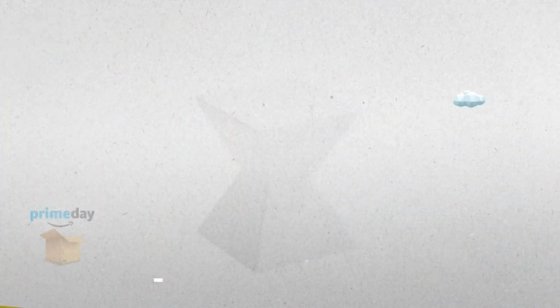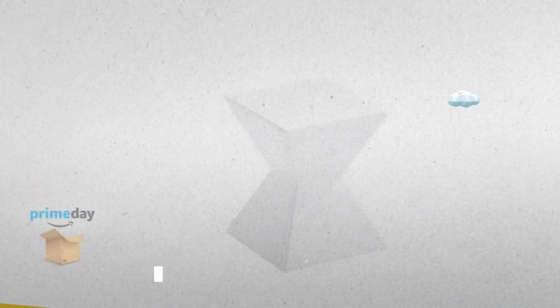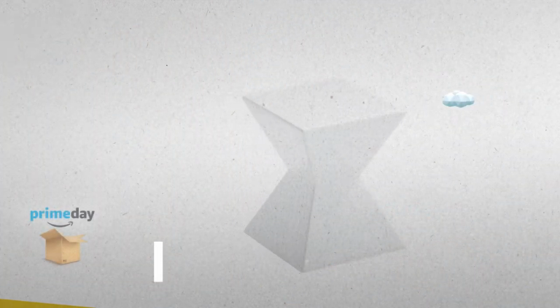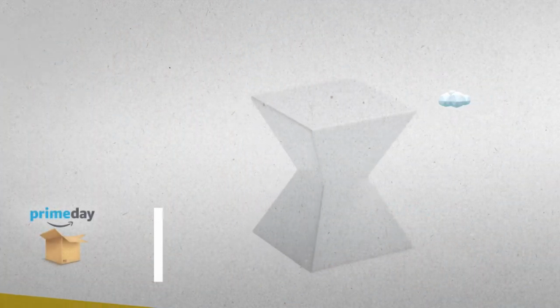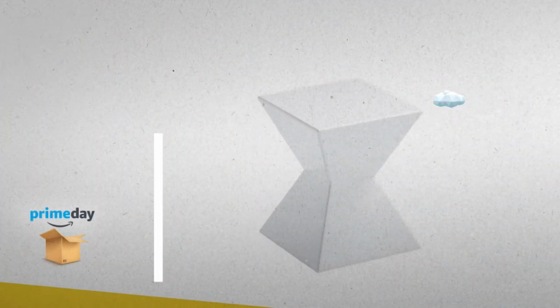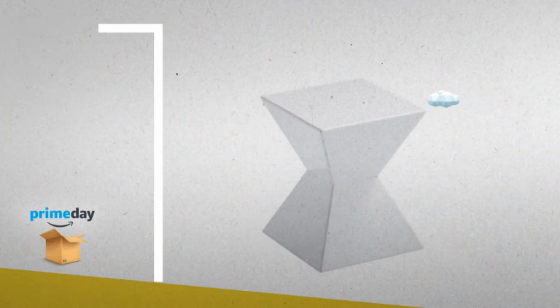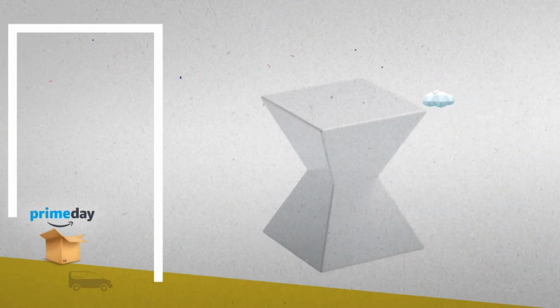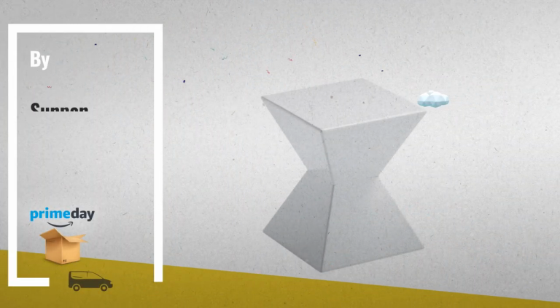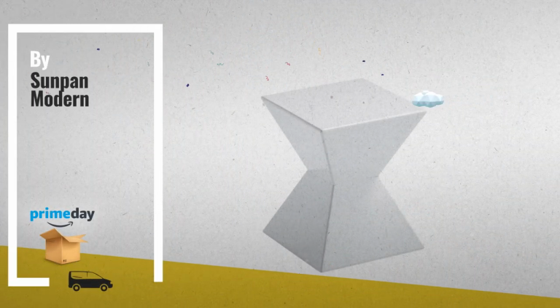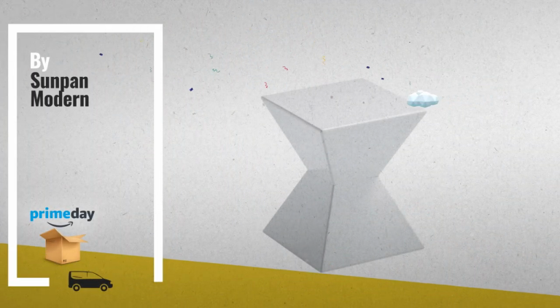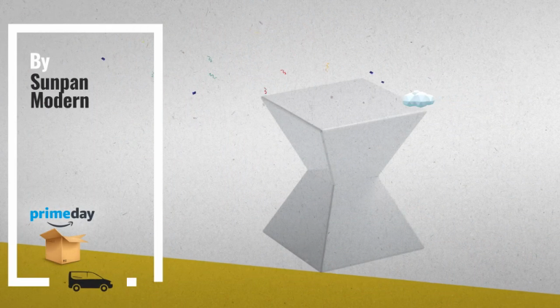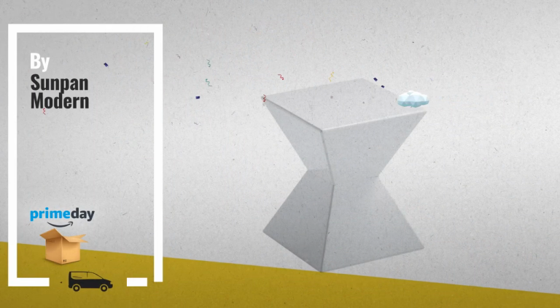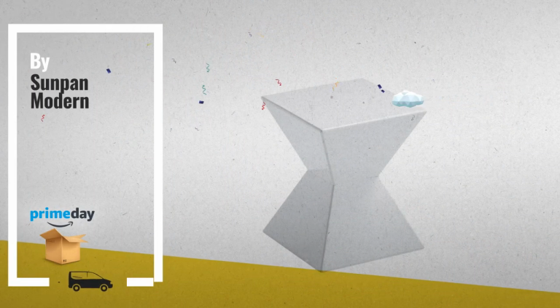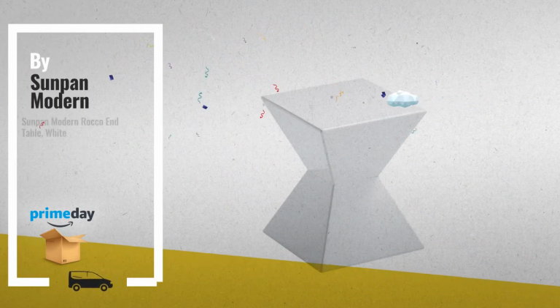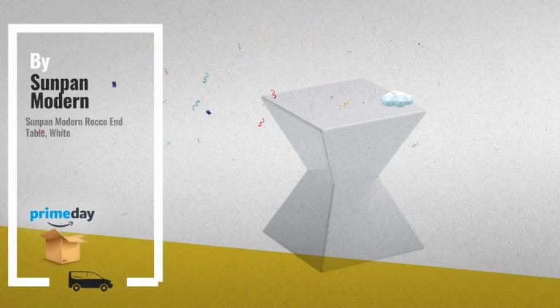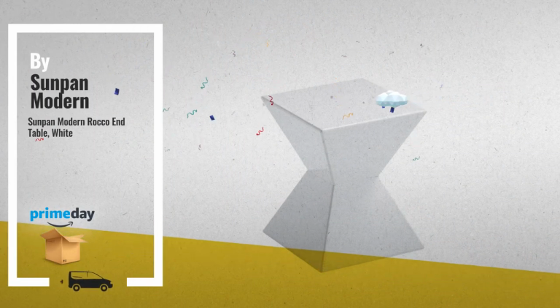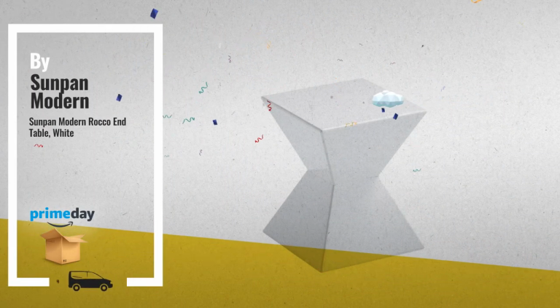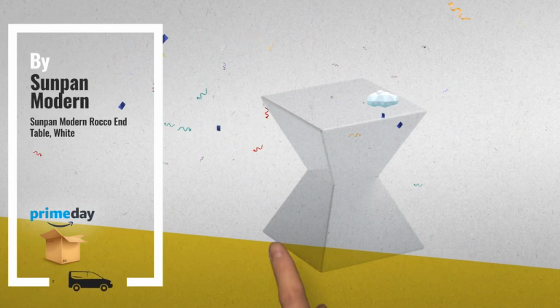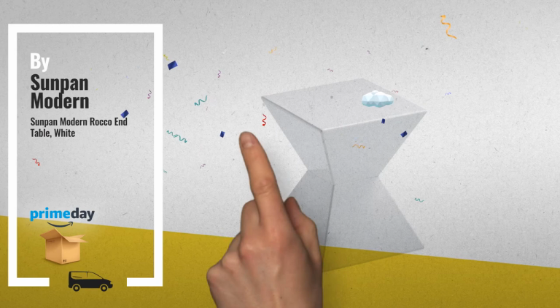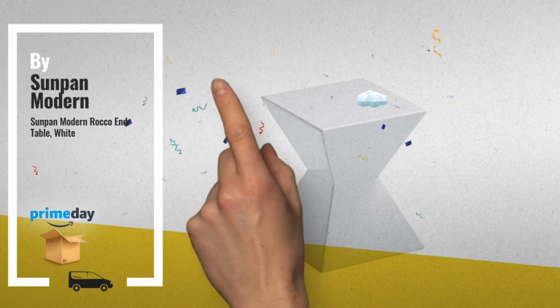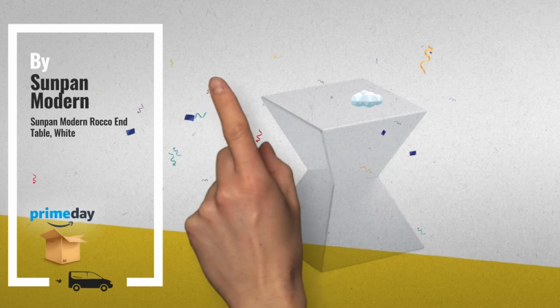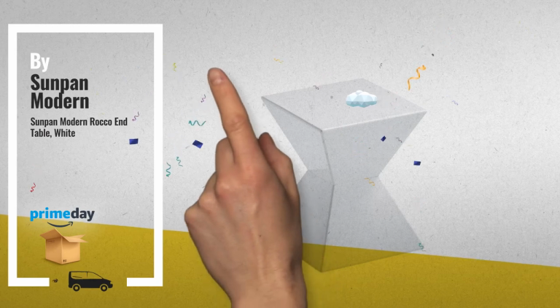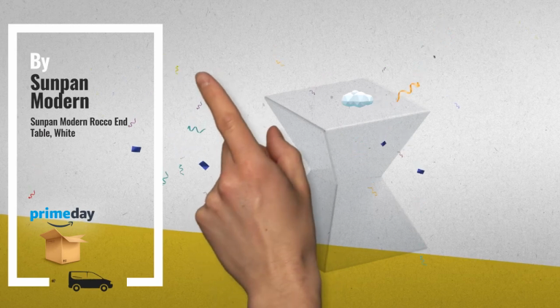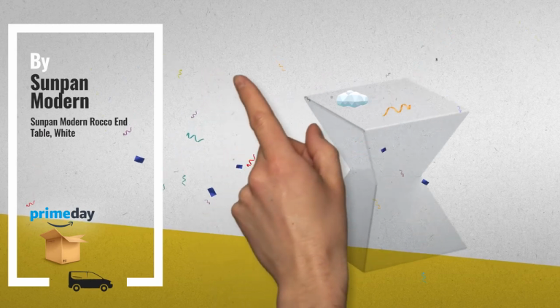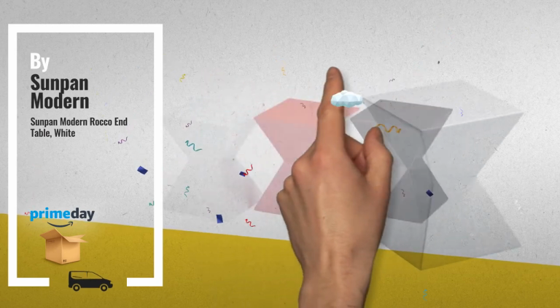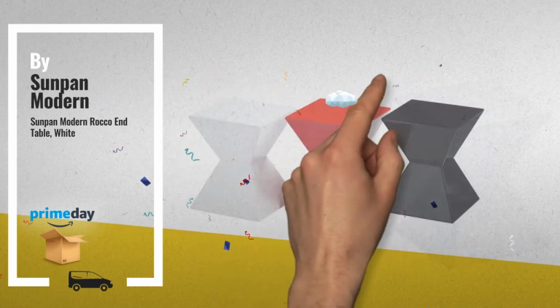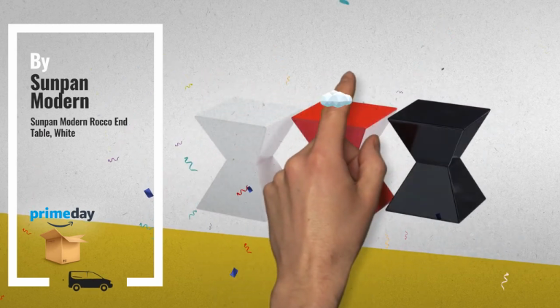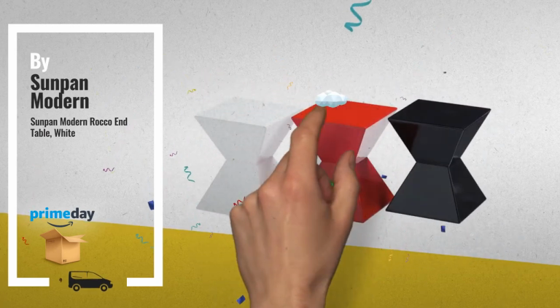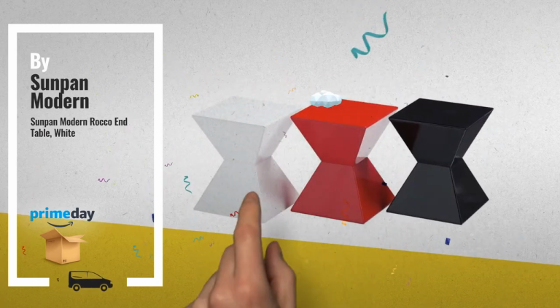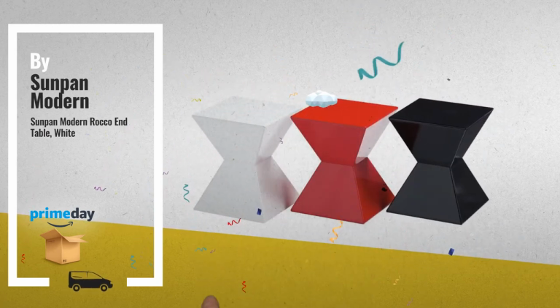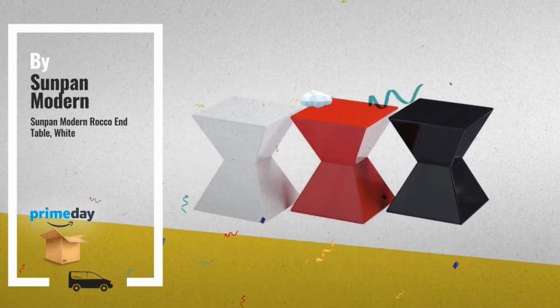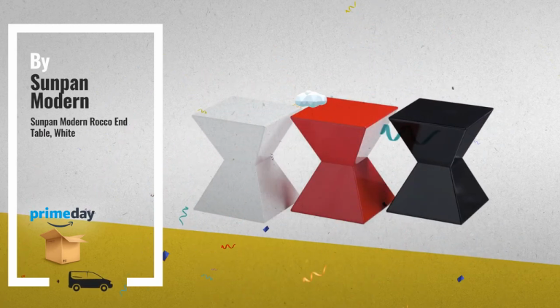Number 7, by Sun Pan Modern. Now on an amazing Amazon Prime Day Price.